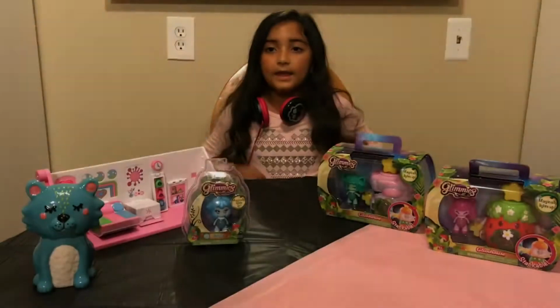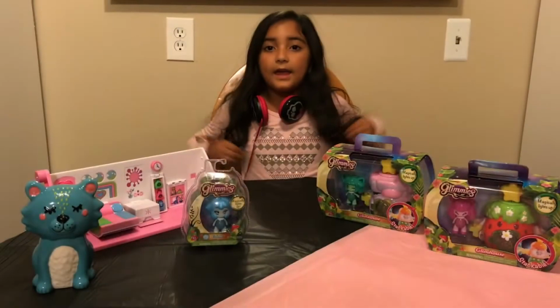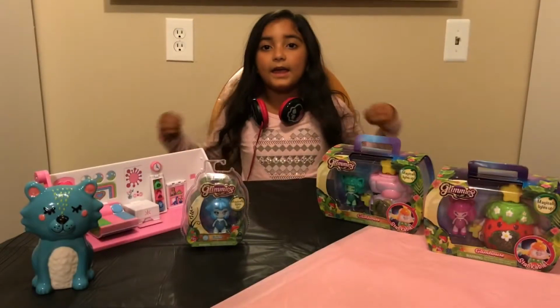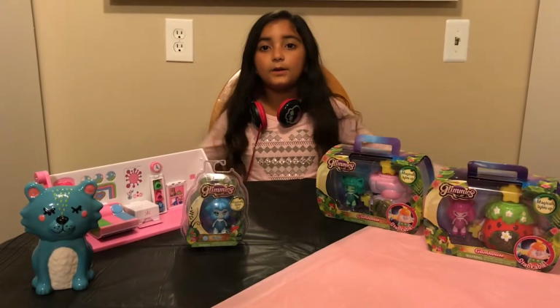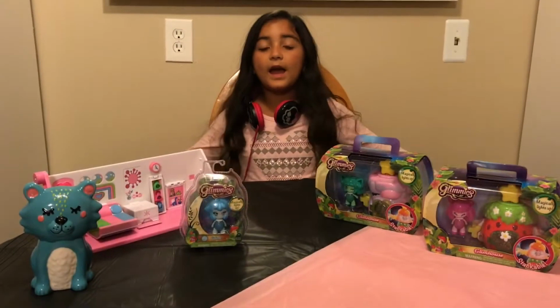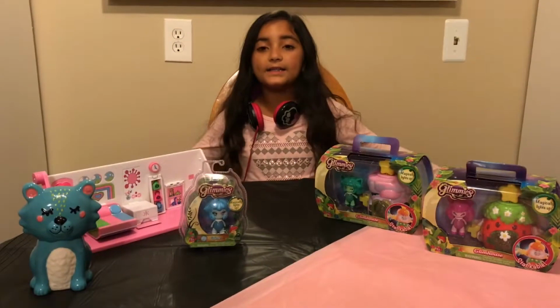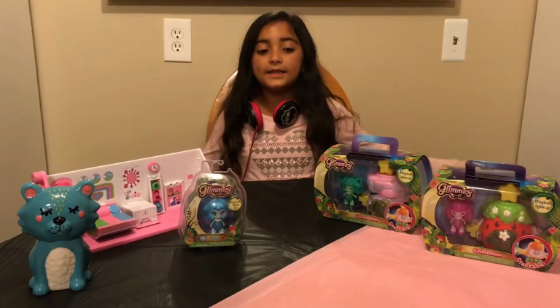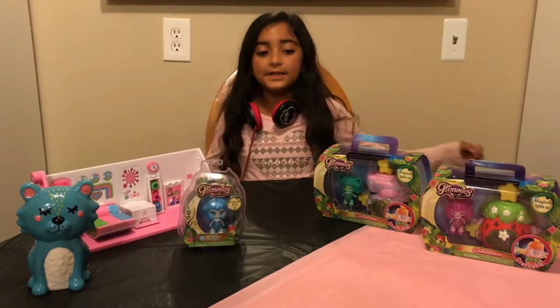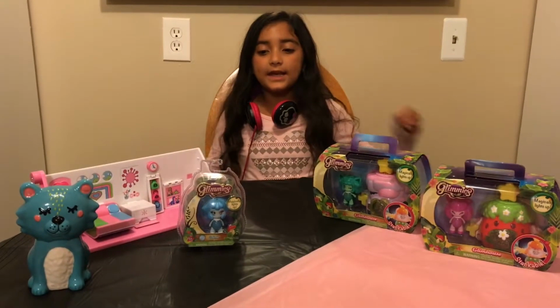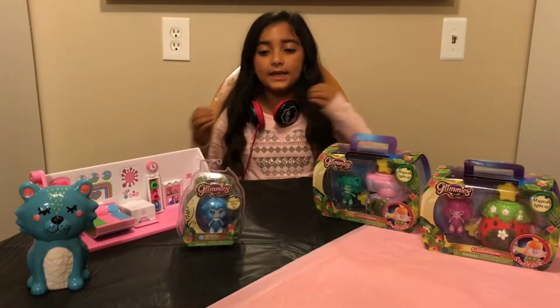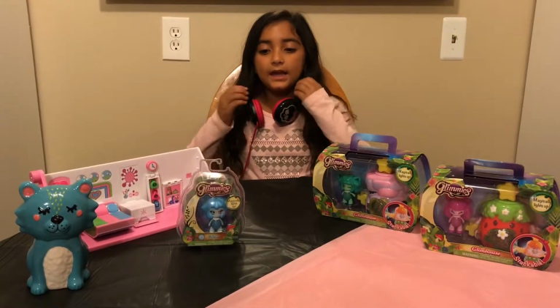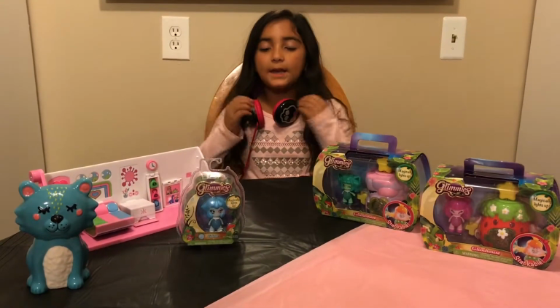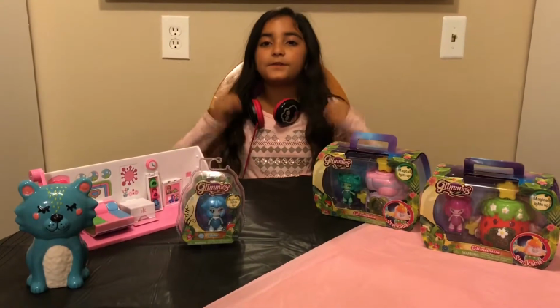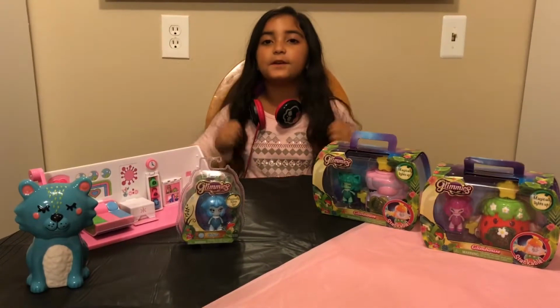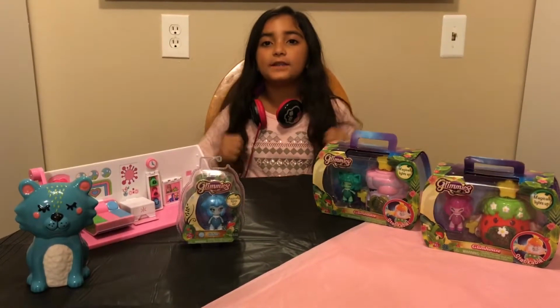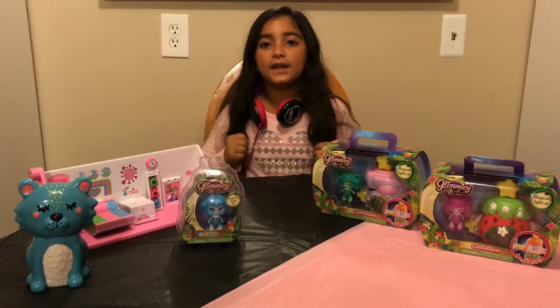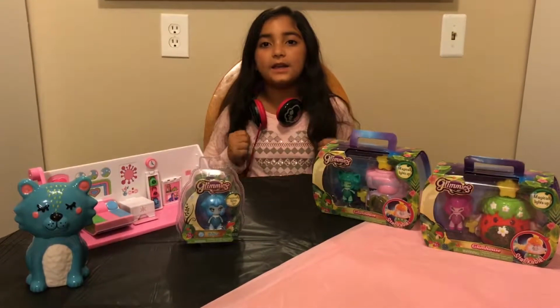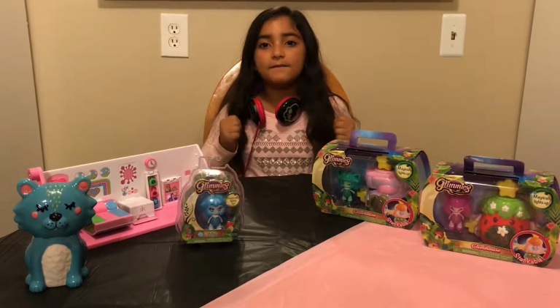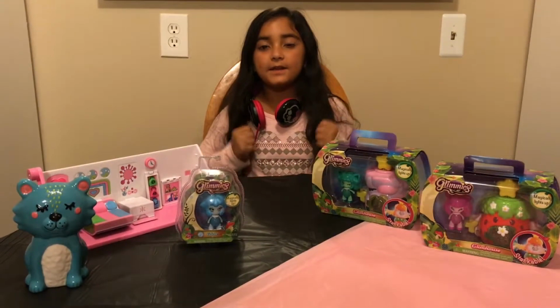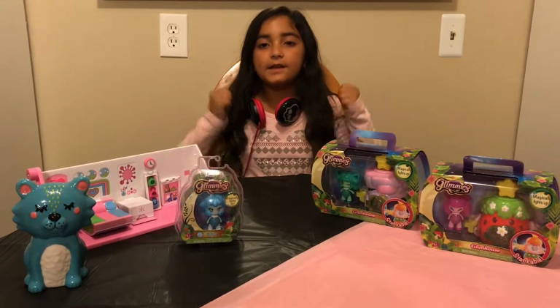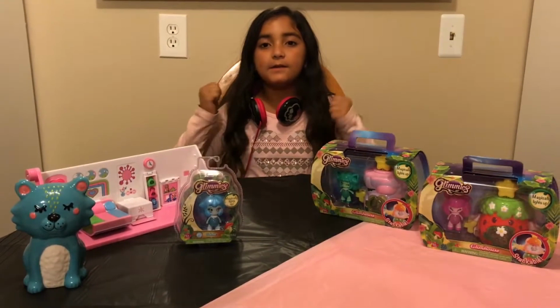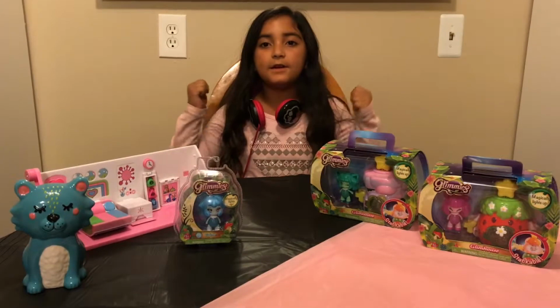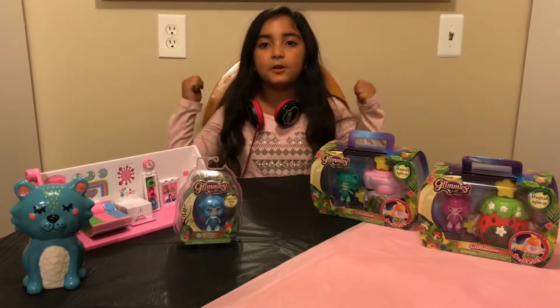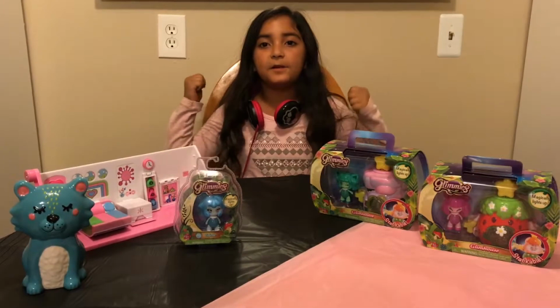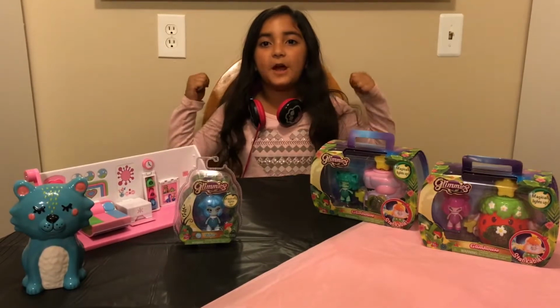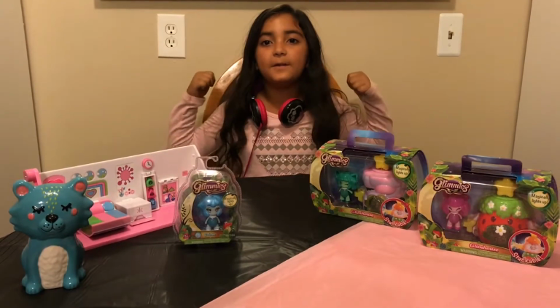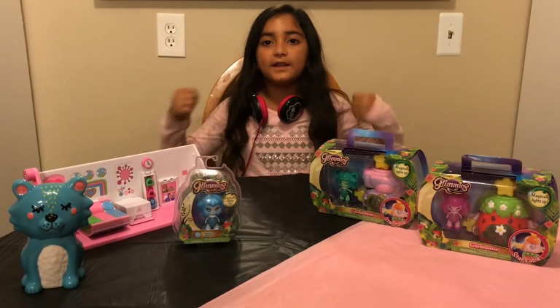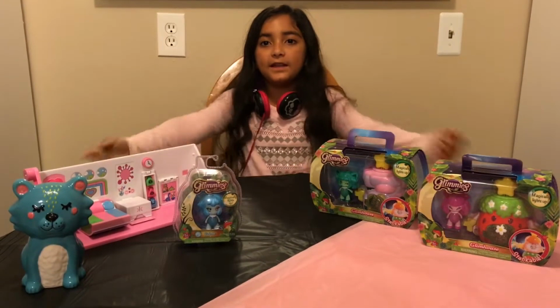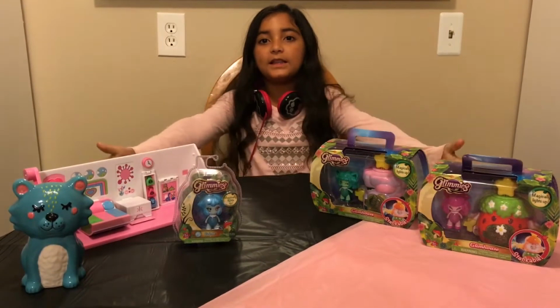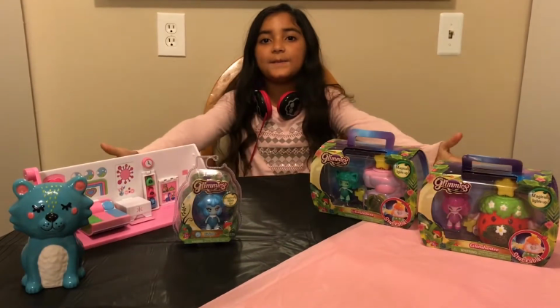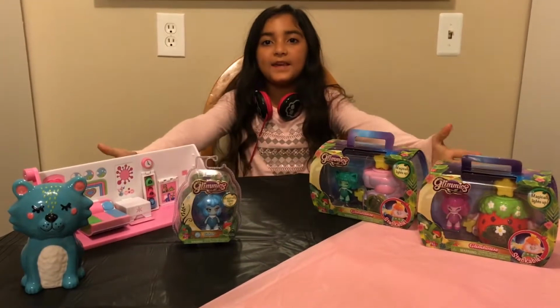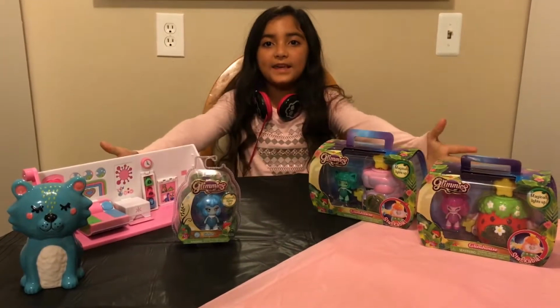Hey you guys! Today I am so excited because we are opening up Glimmies!